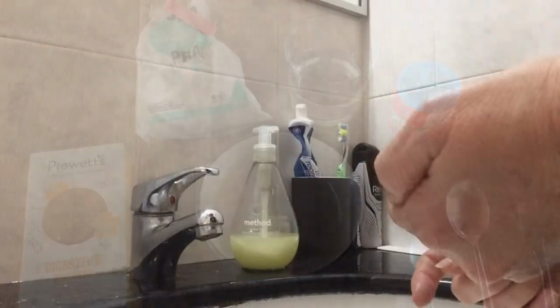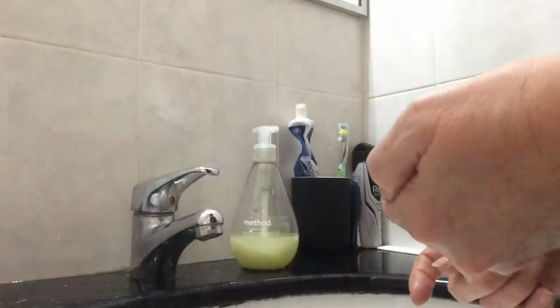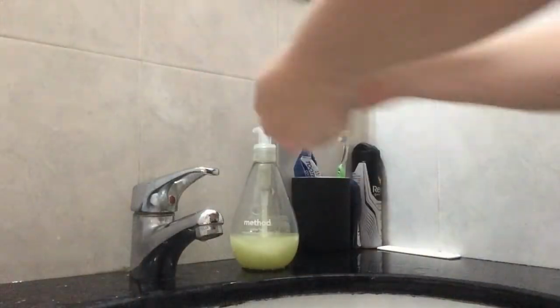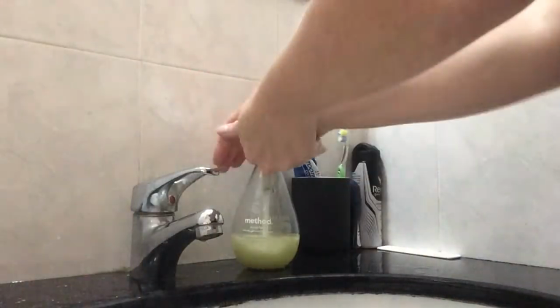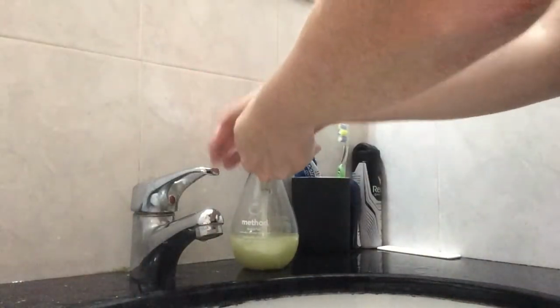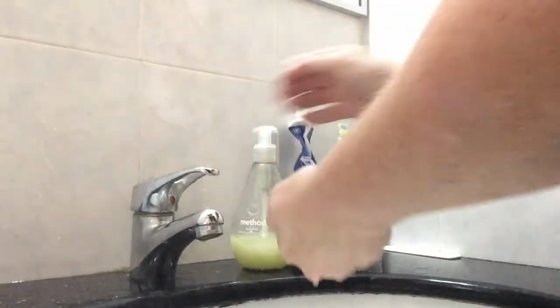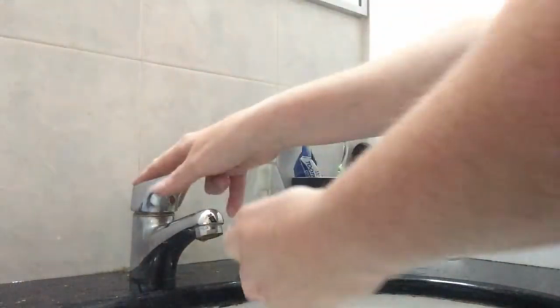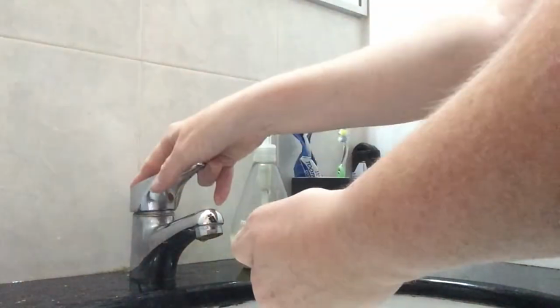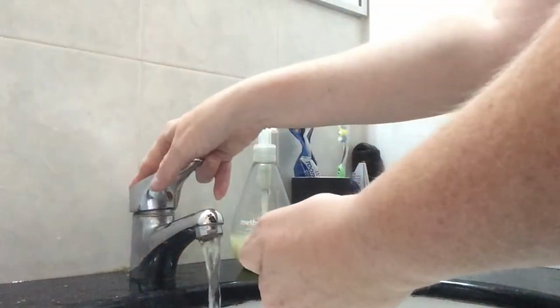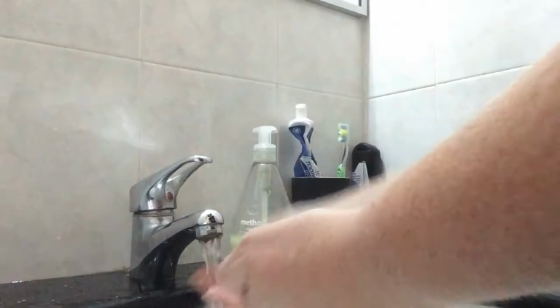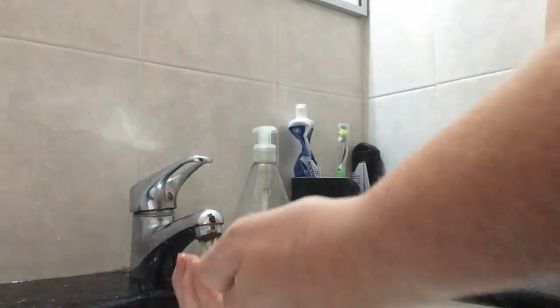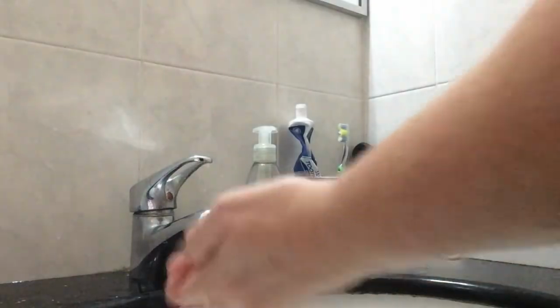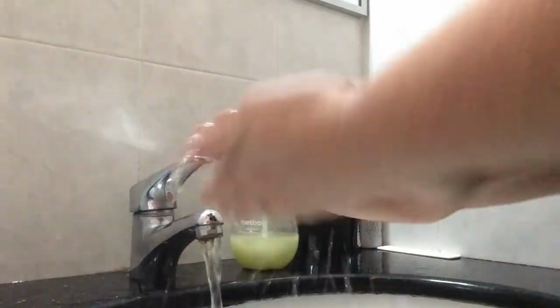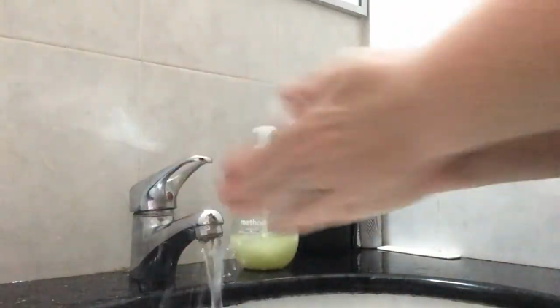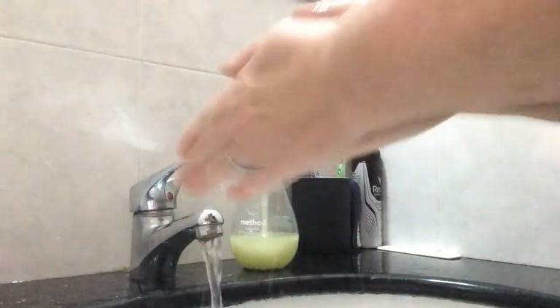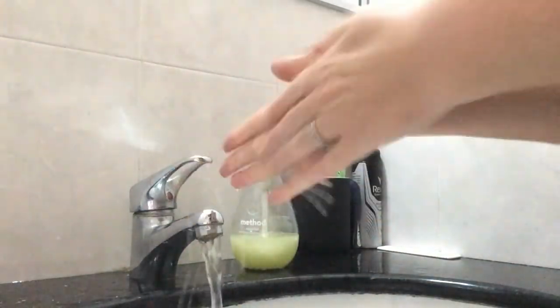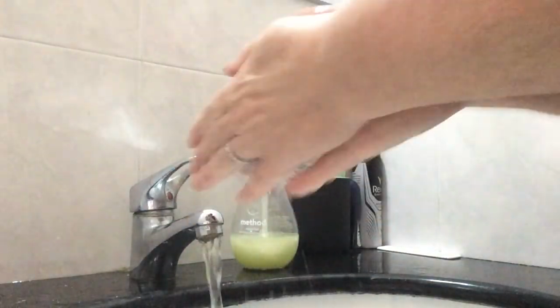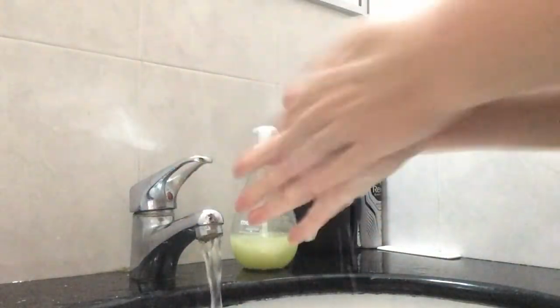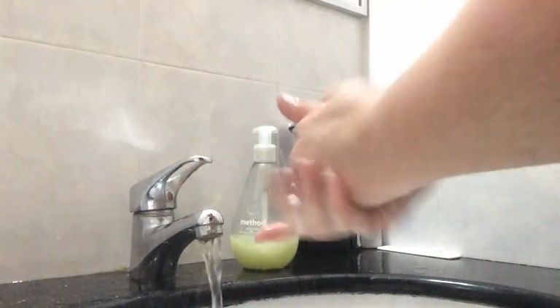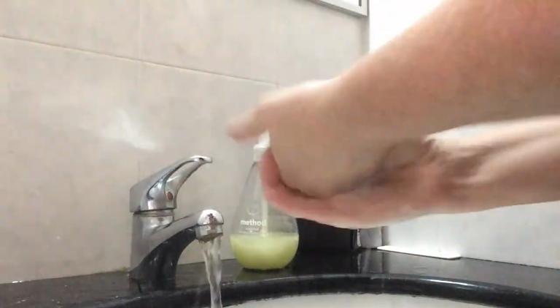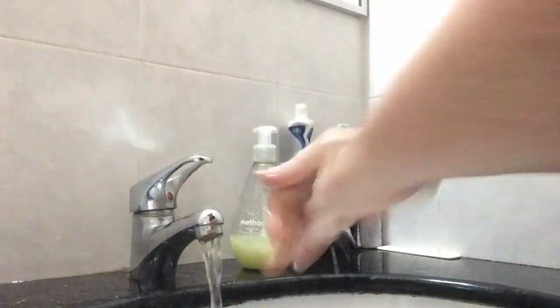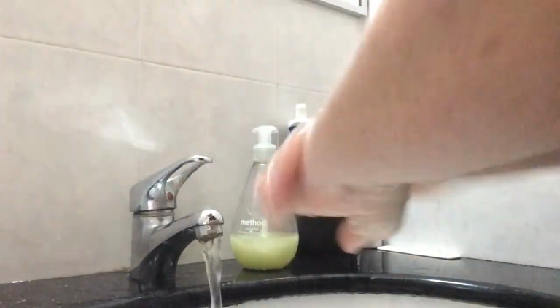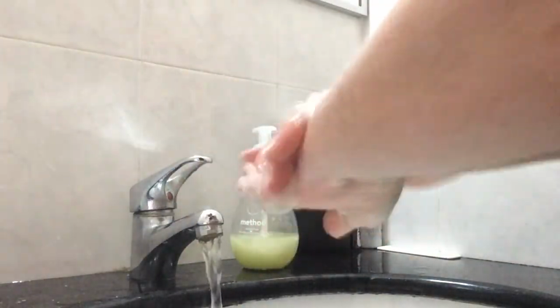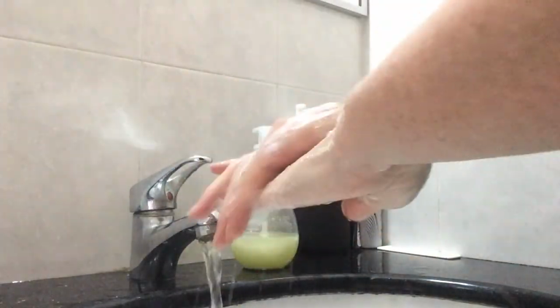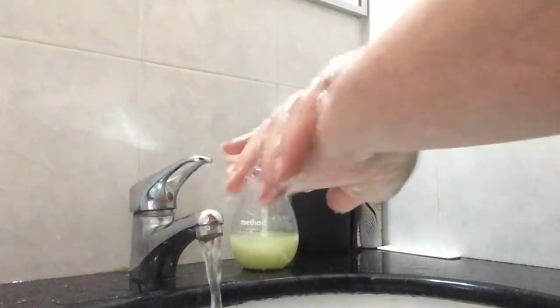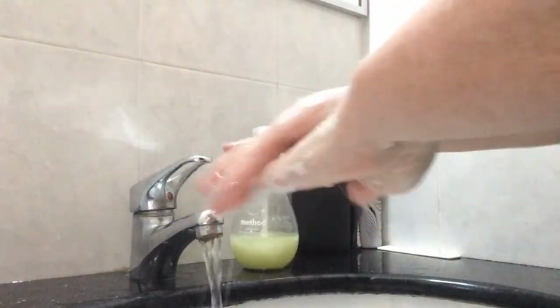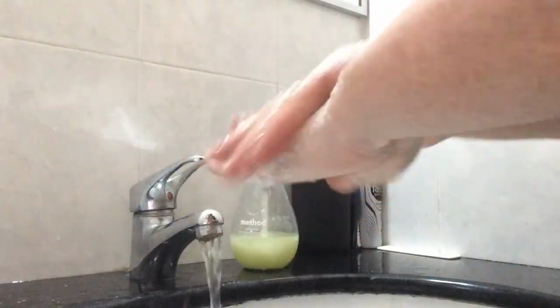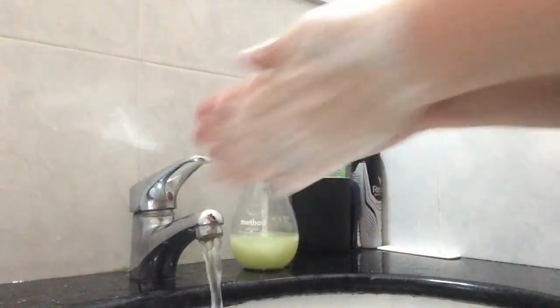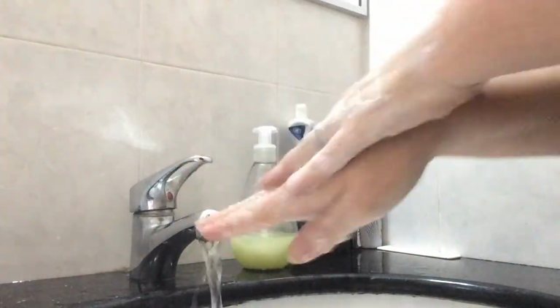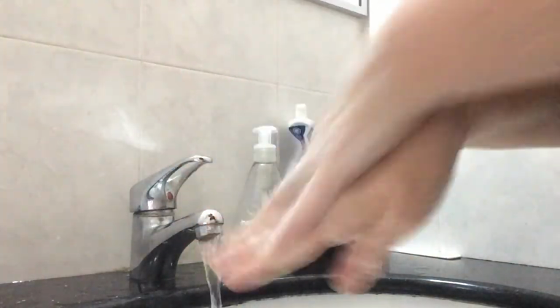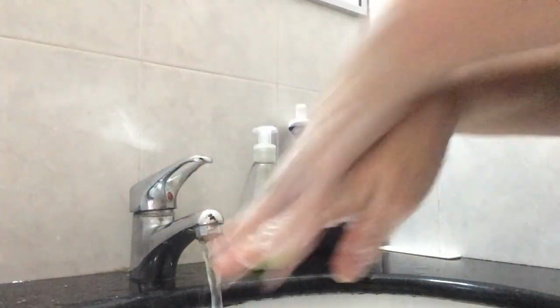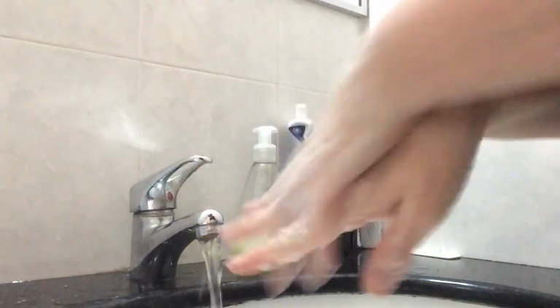First we need to wash our hands. It's always nice to have clean hands when we're dealing with food.